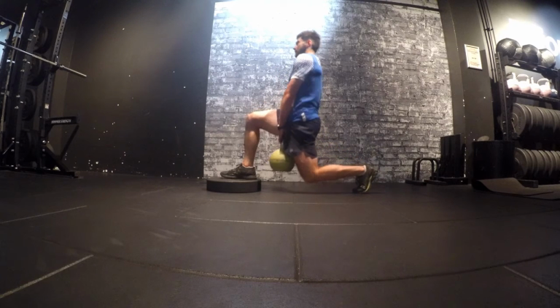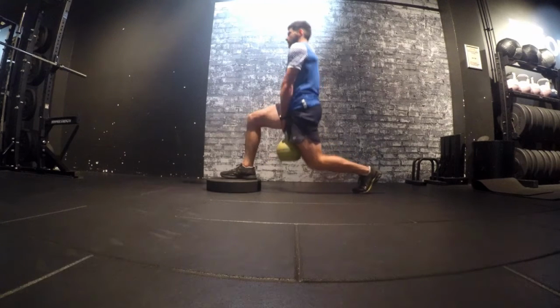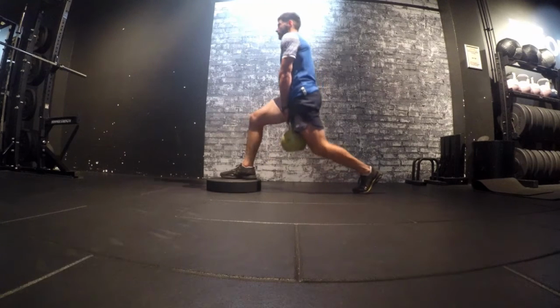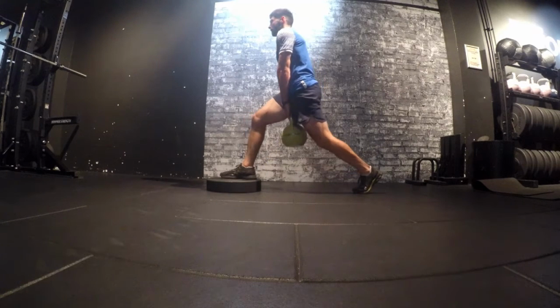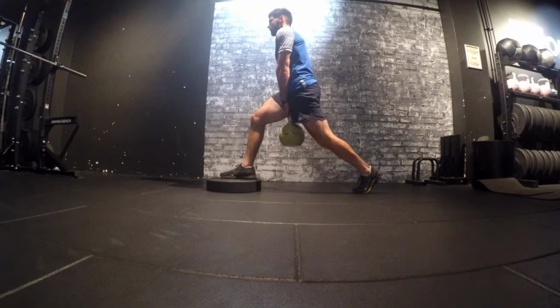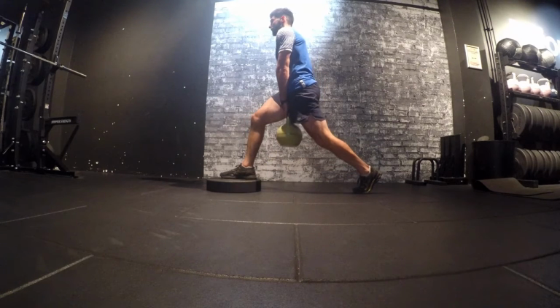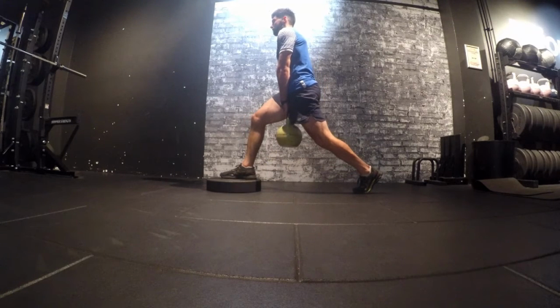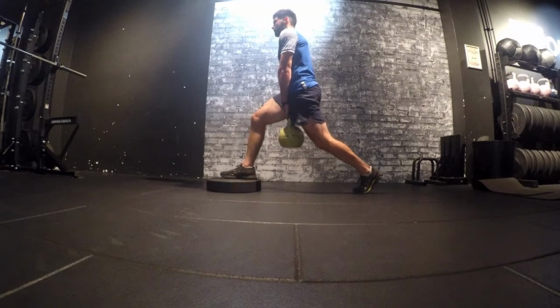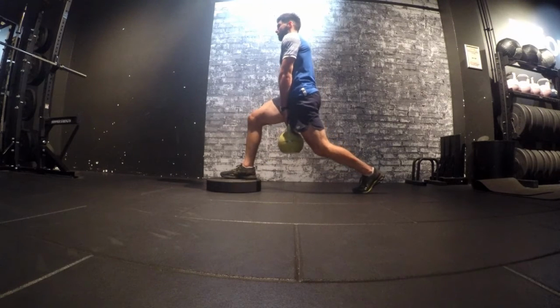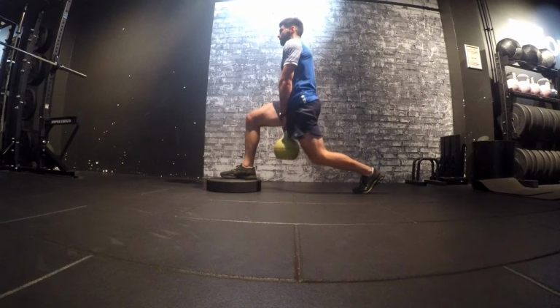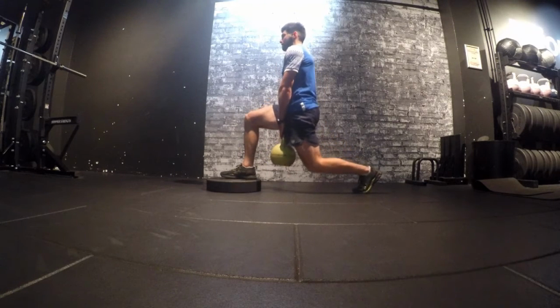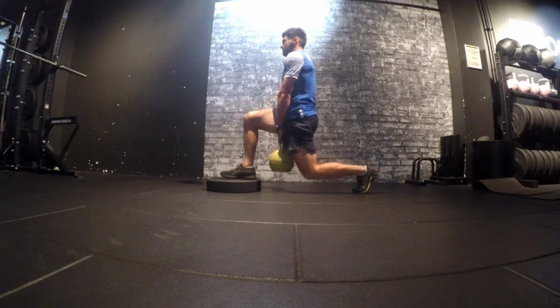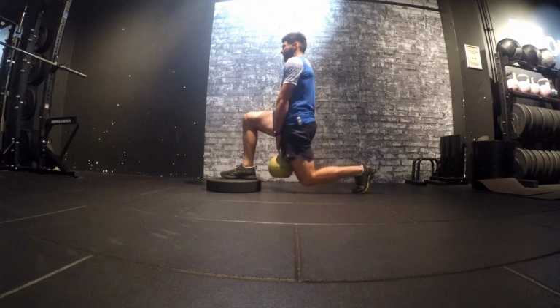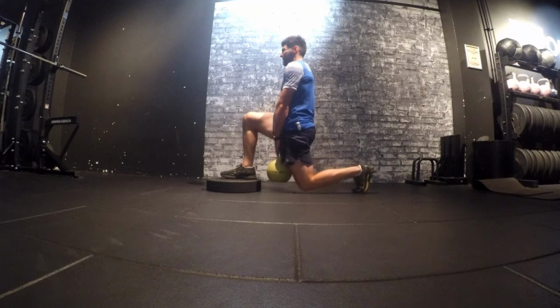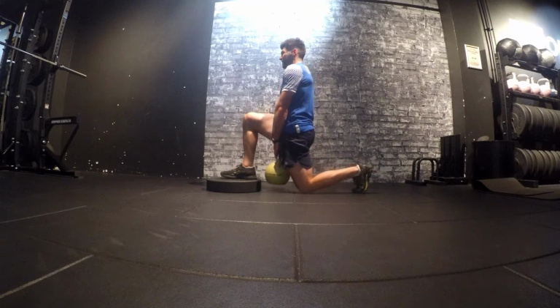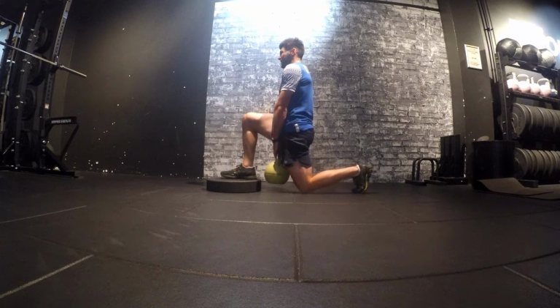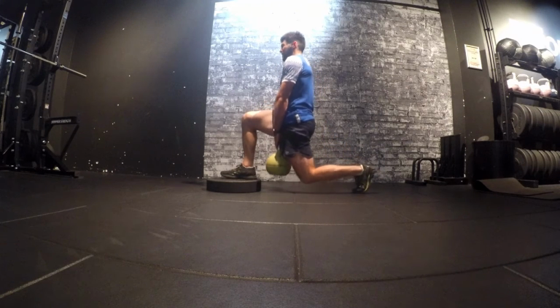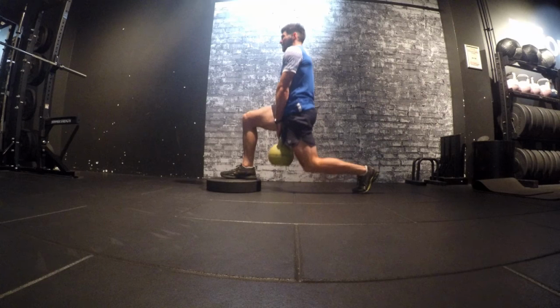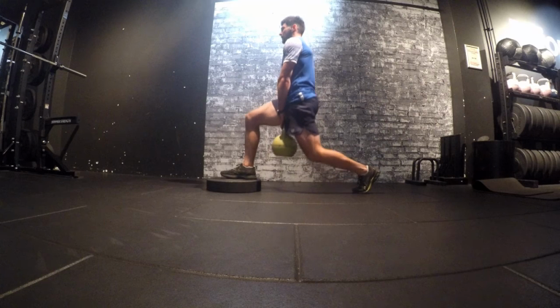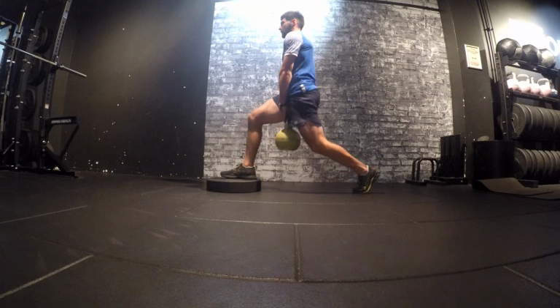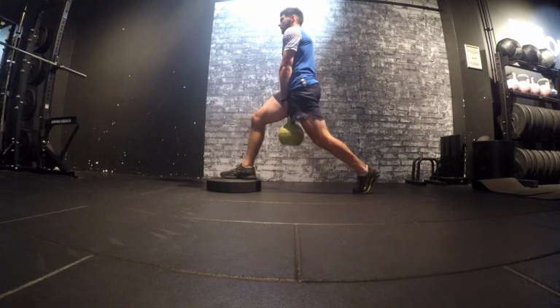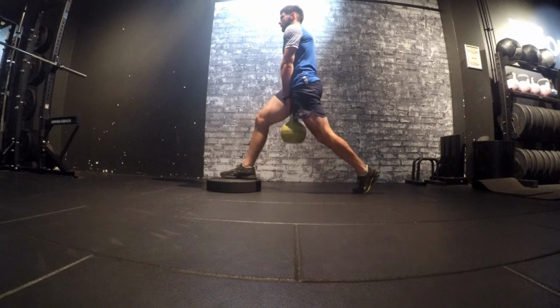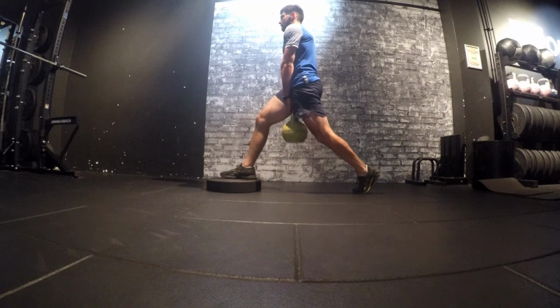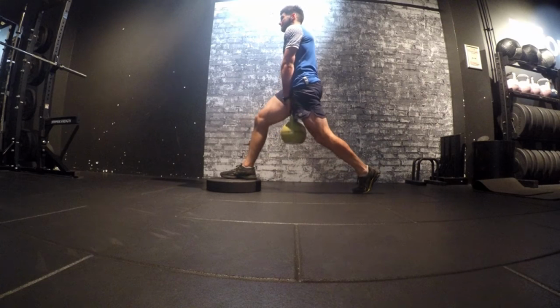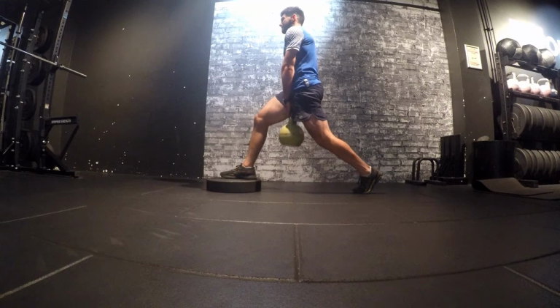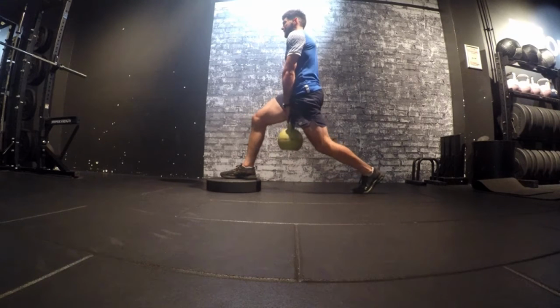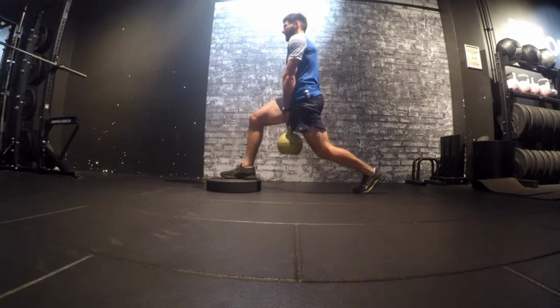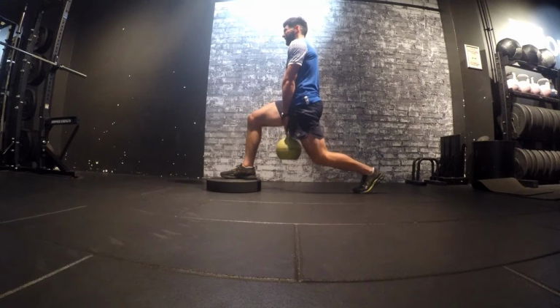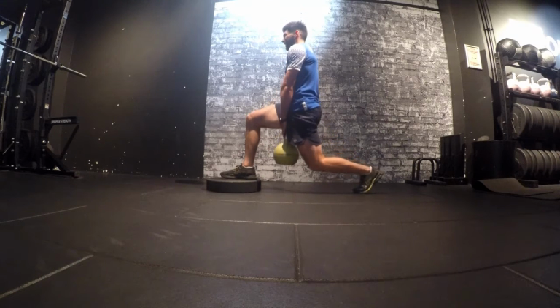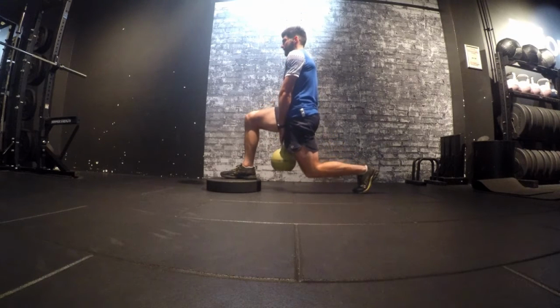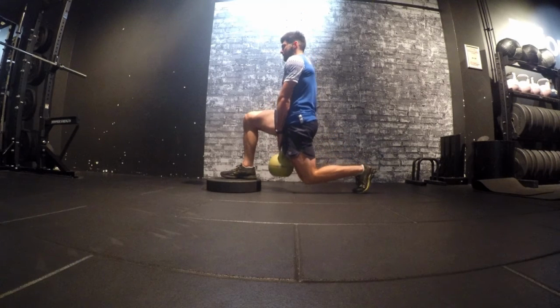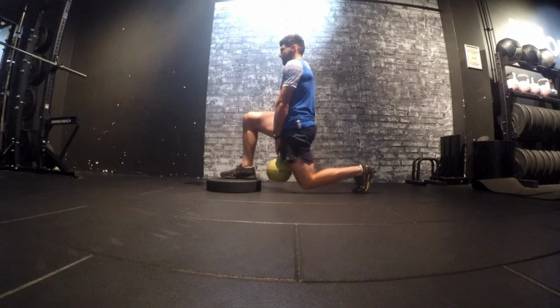You're not going to load this up too heavy. What we're trying to do is open up that hip and give ourselves lots of movement options.